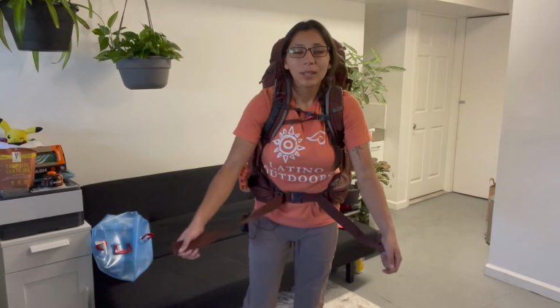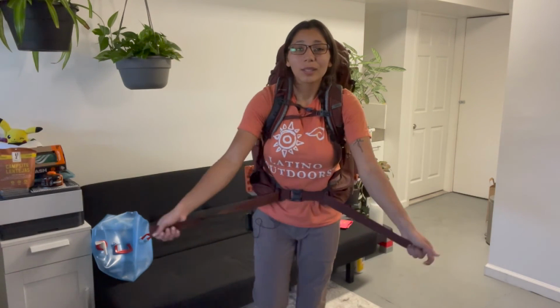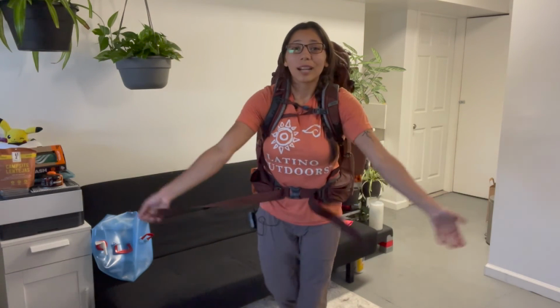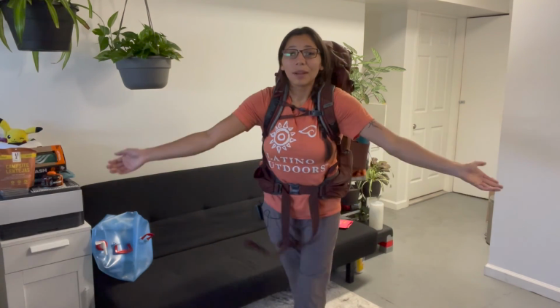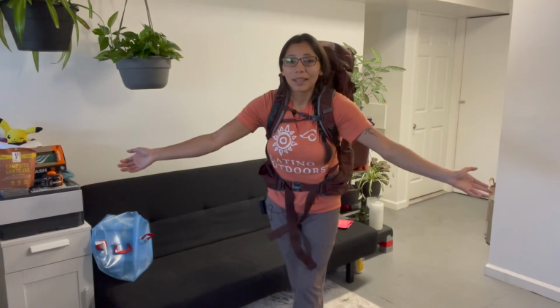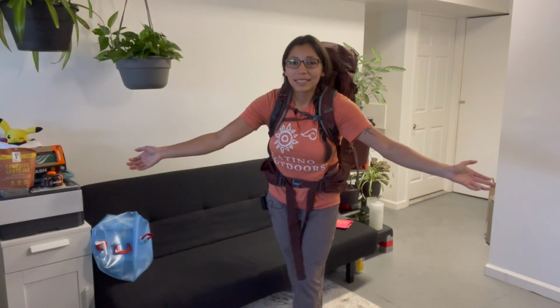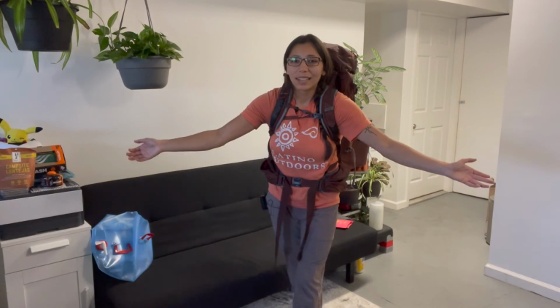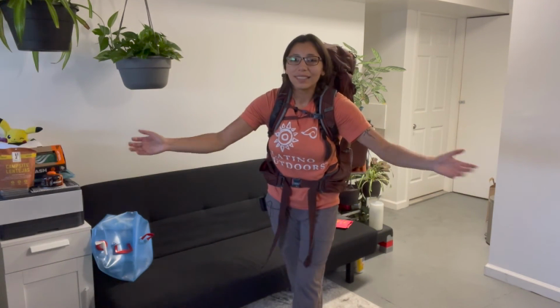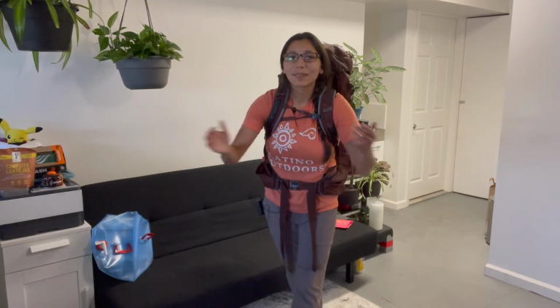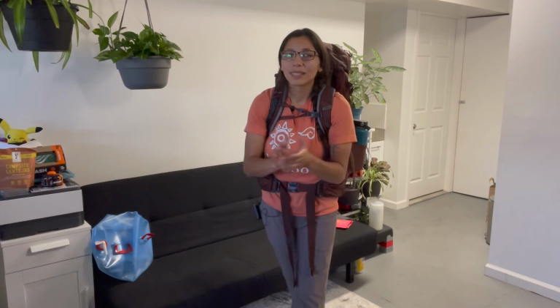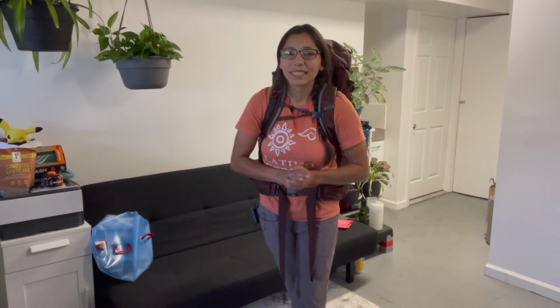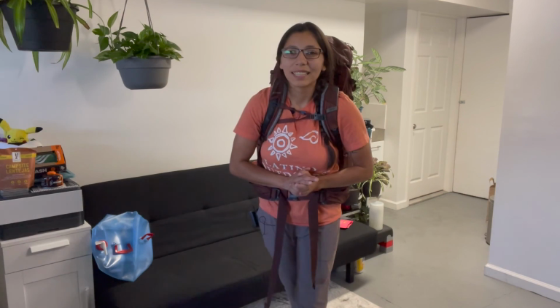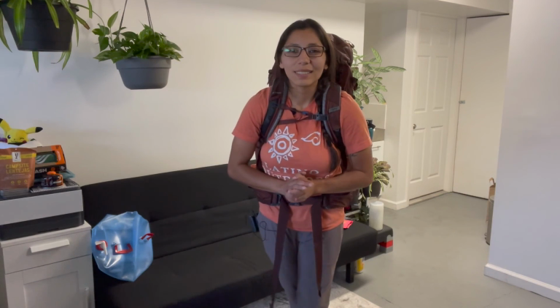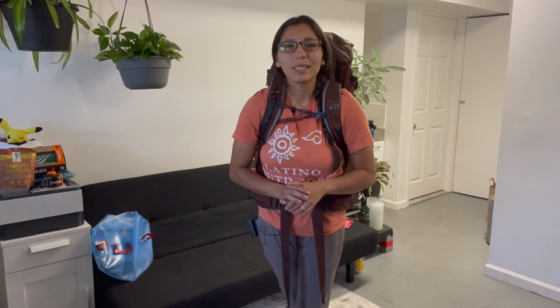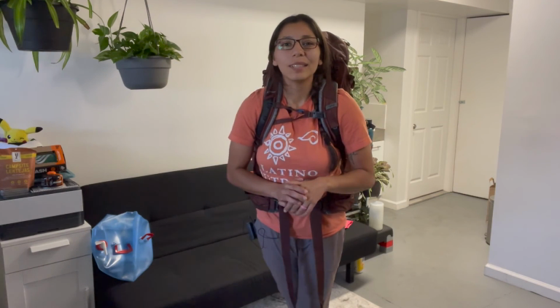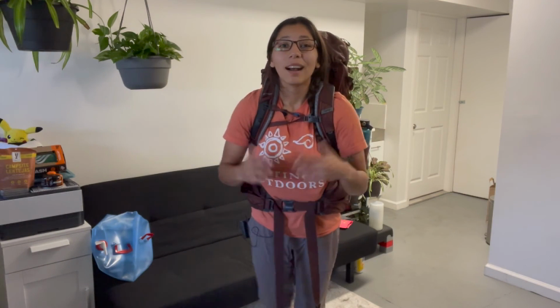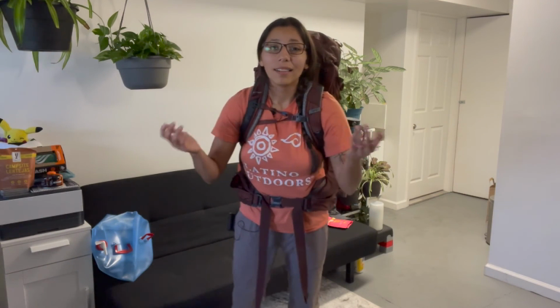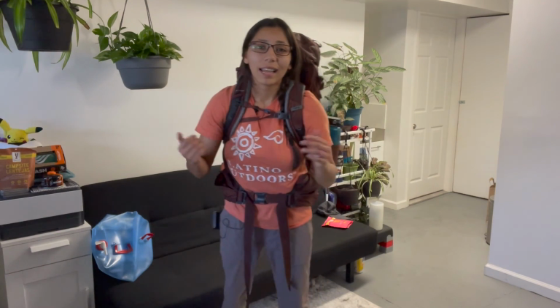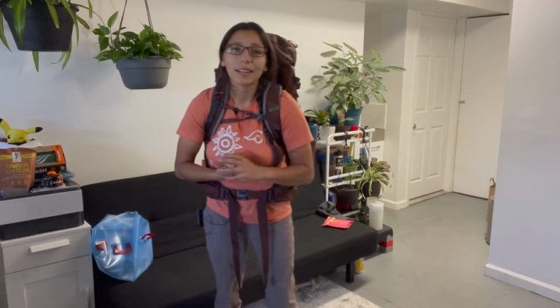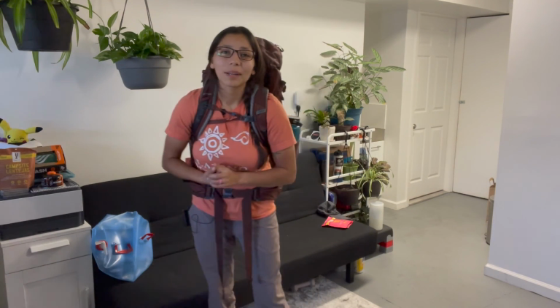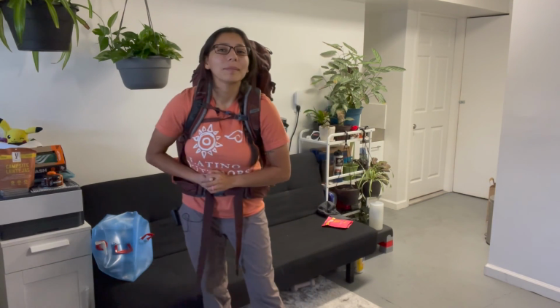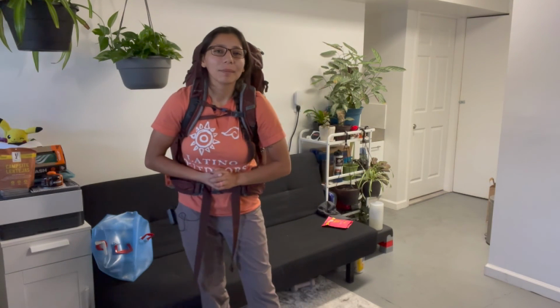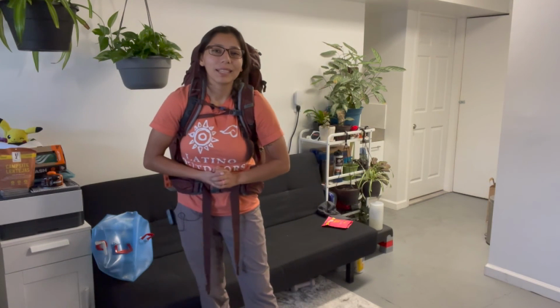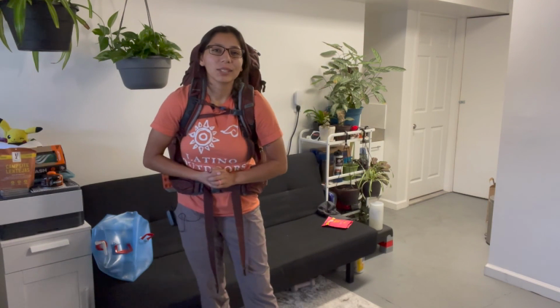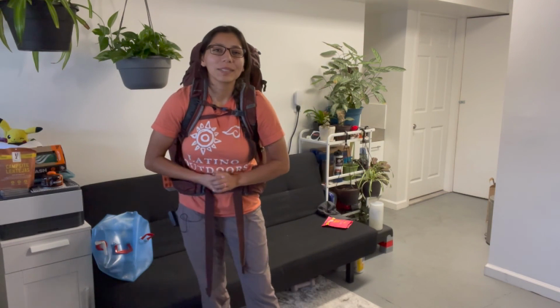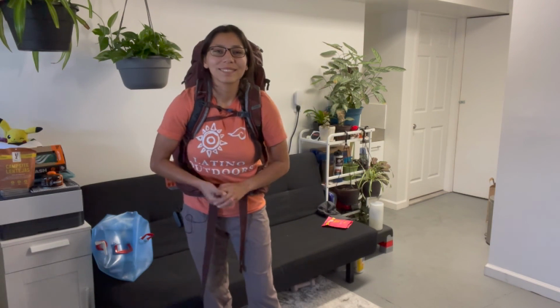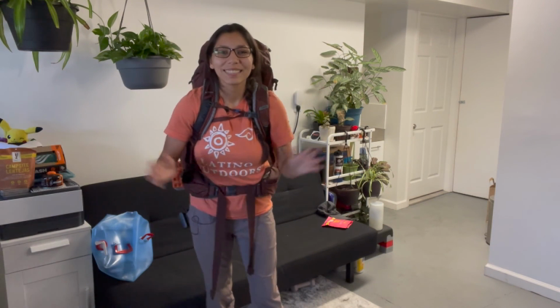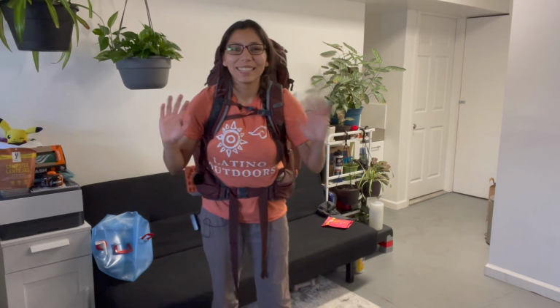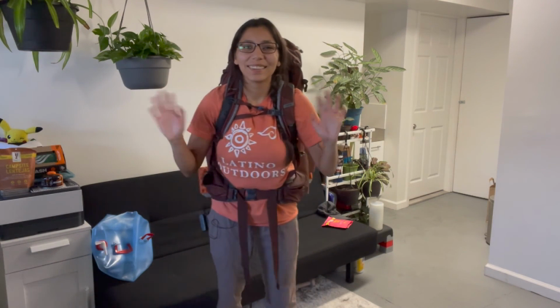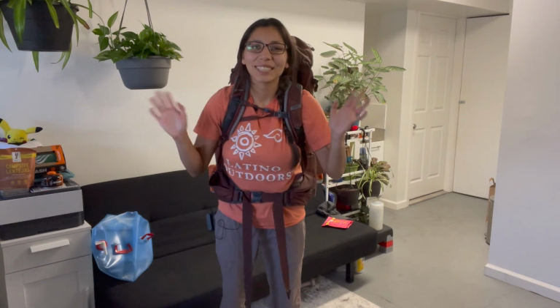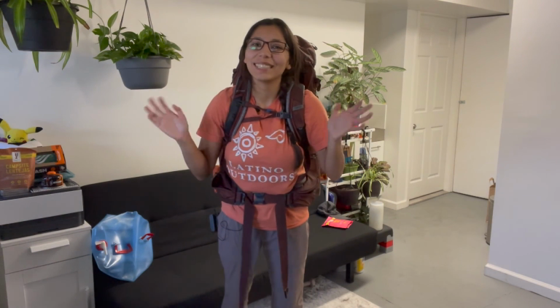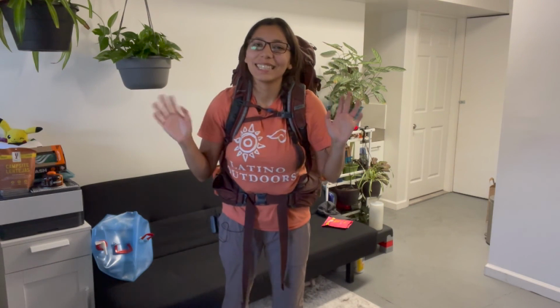I'm all ready to go and really excited to see you all at our upcoming backpacking trips. Thank you all for tuning in!